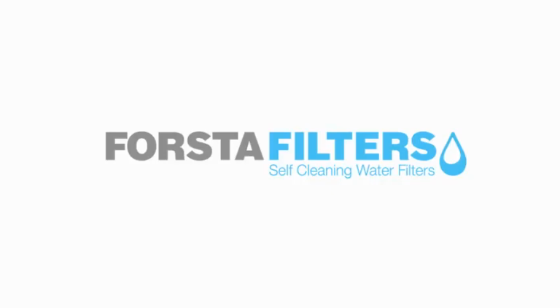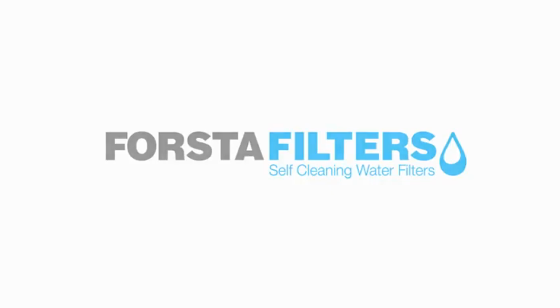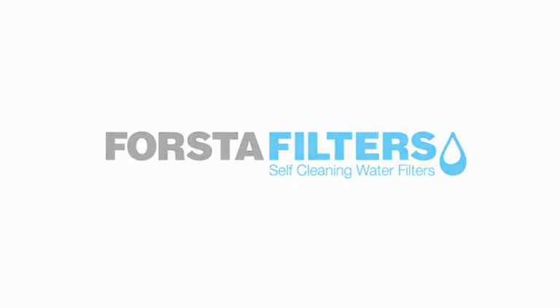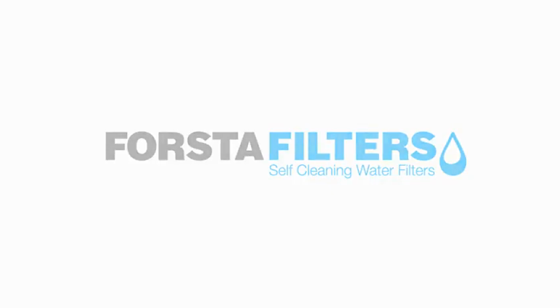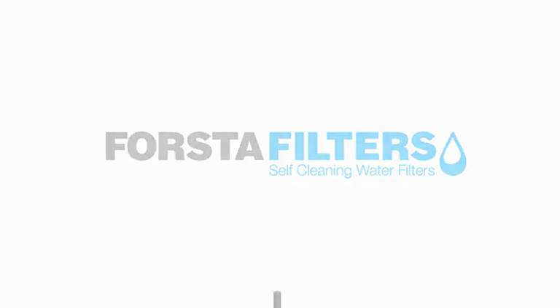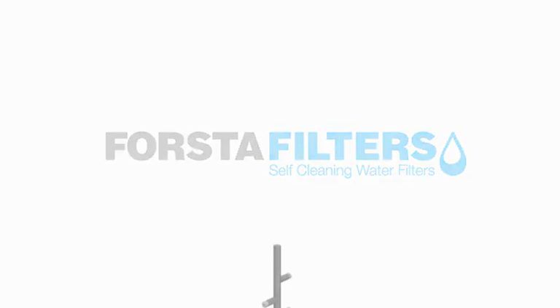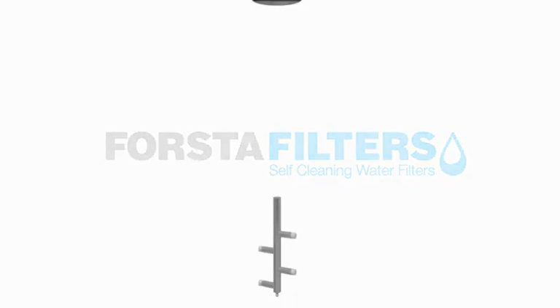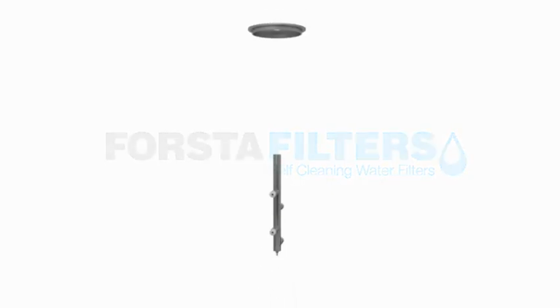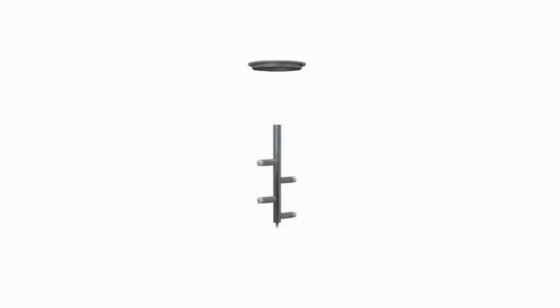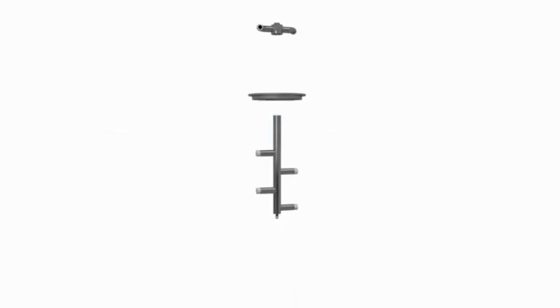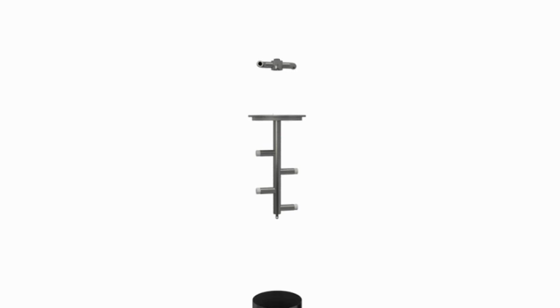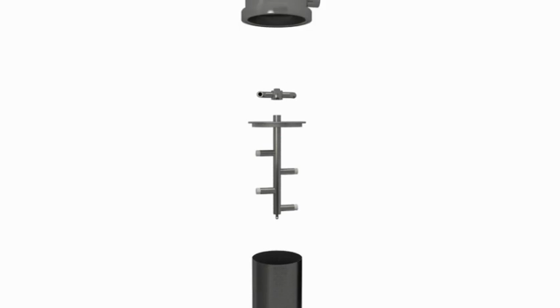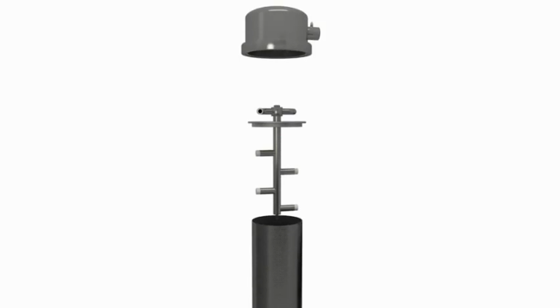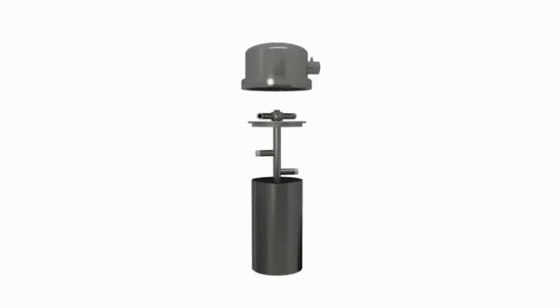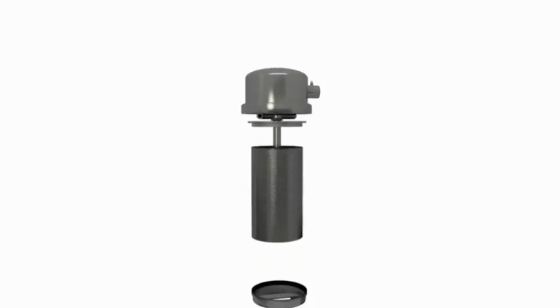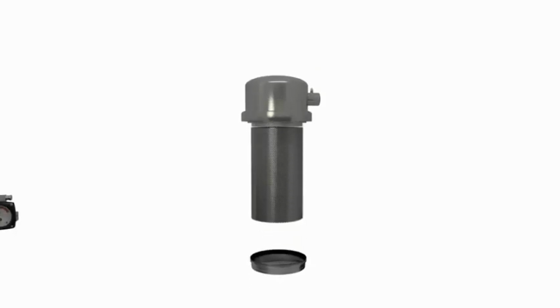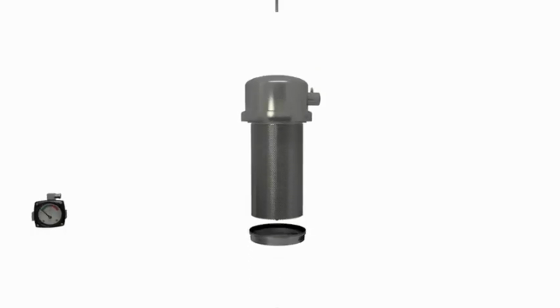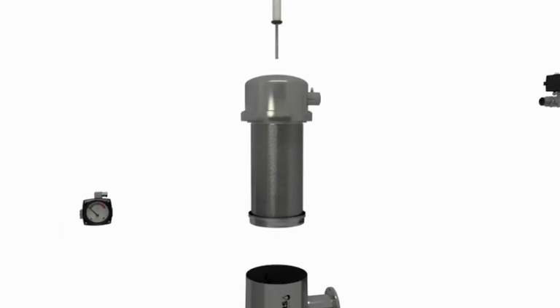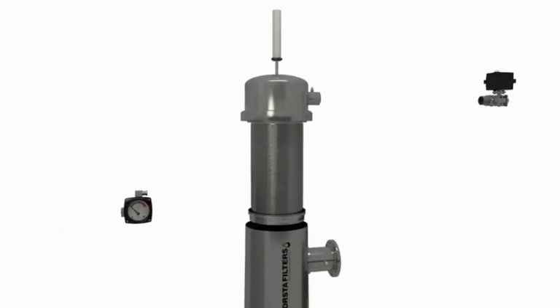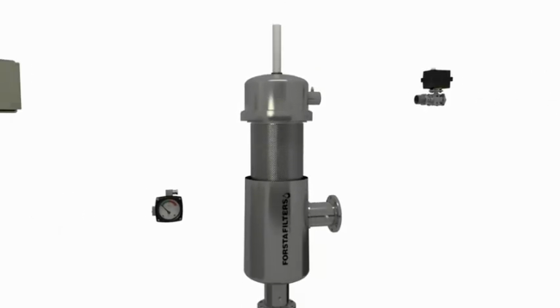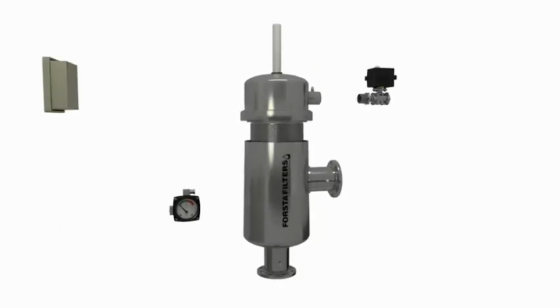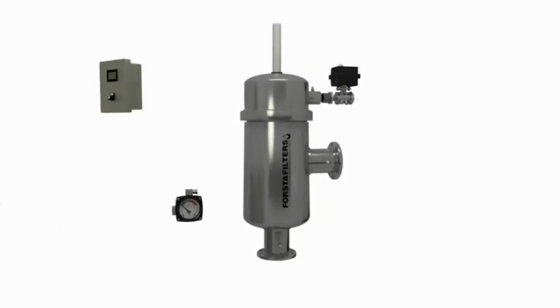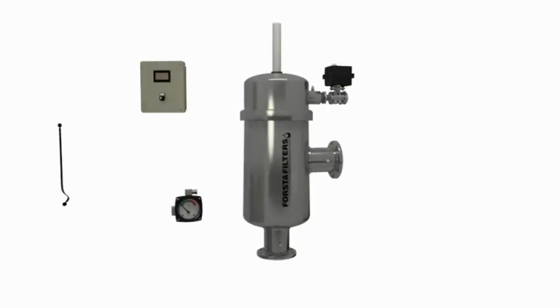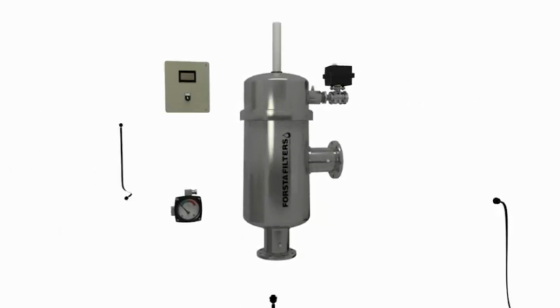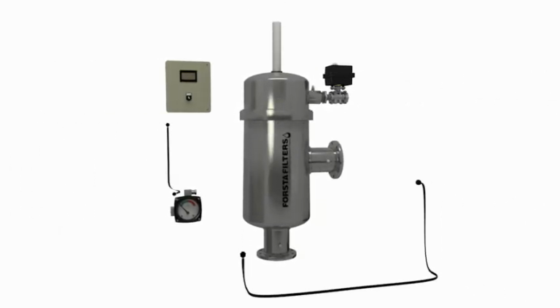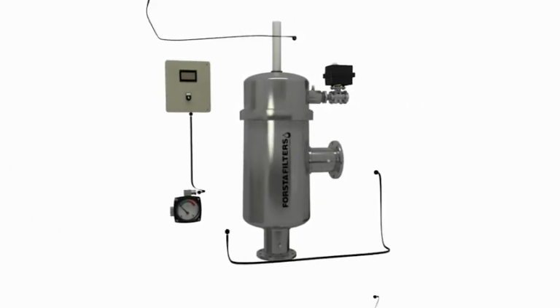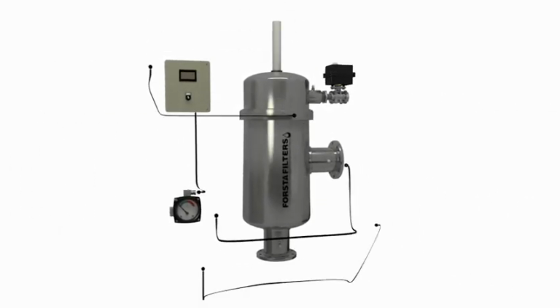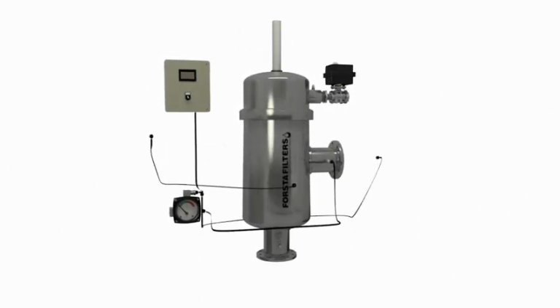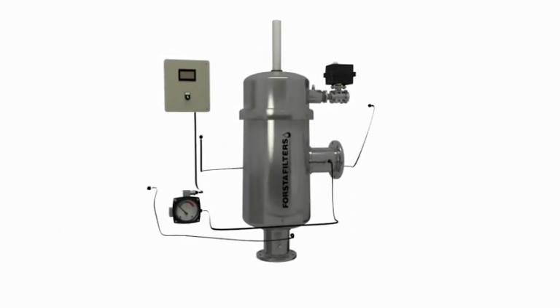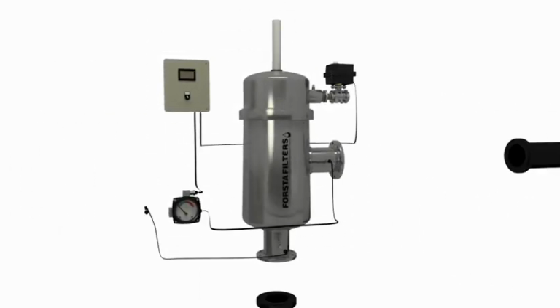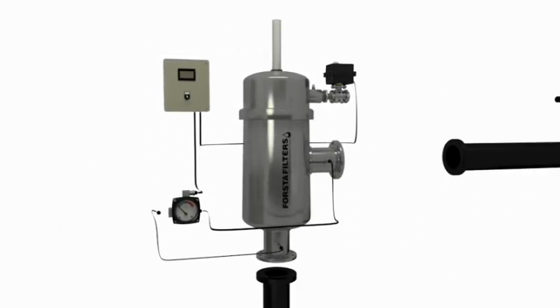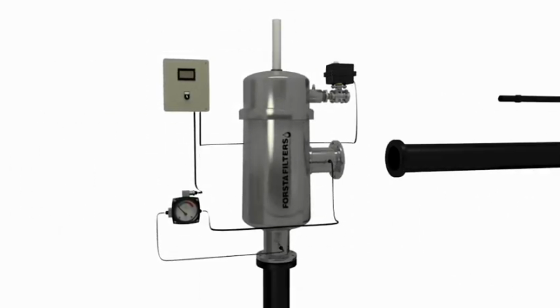Forsta 90 series self-cleaning water filters offer innovative design for efficient and reliable filtration systems.